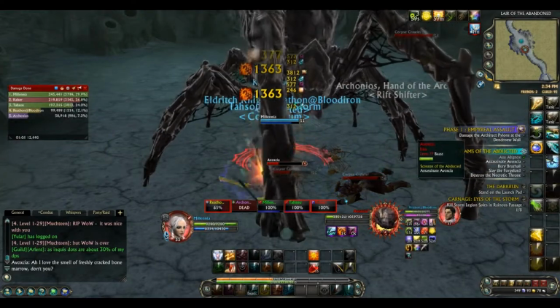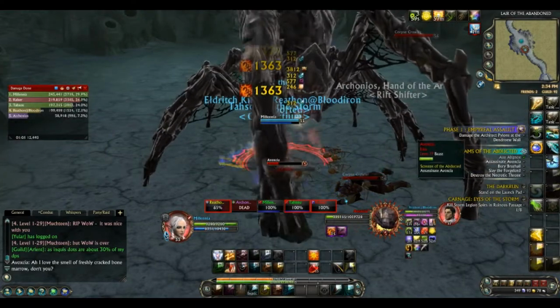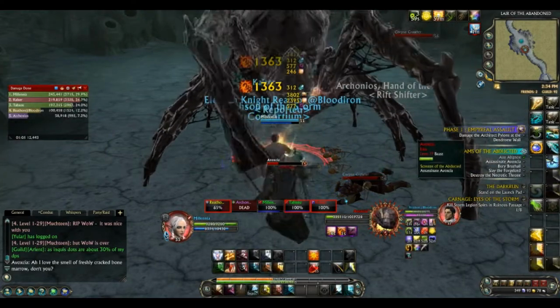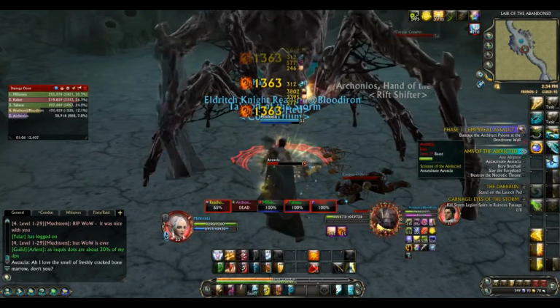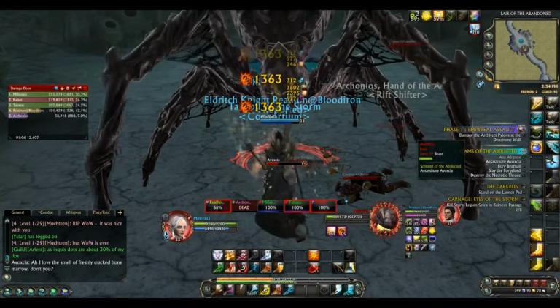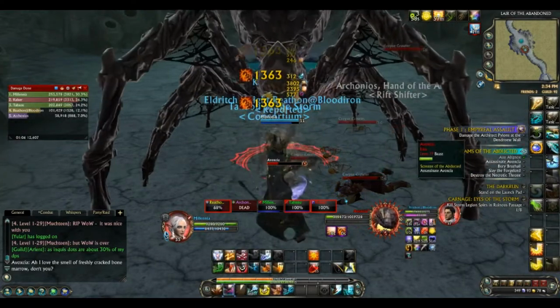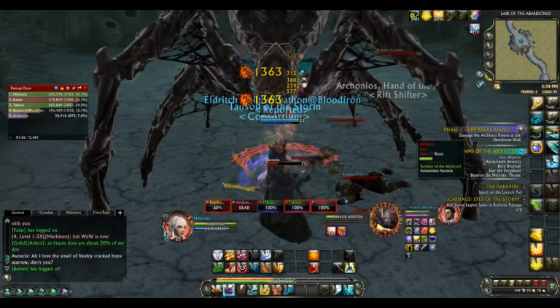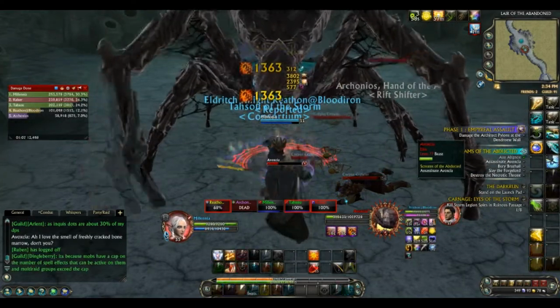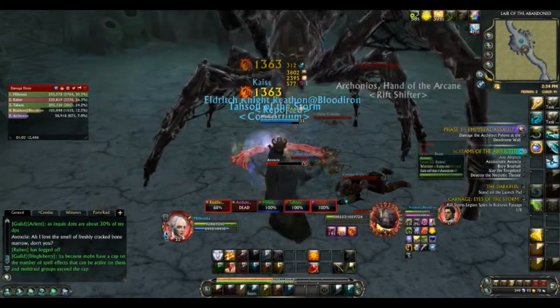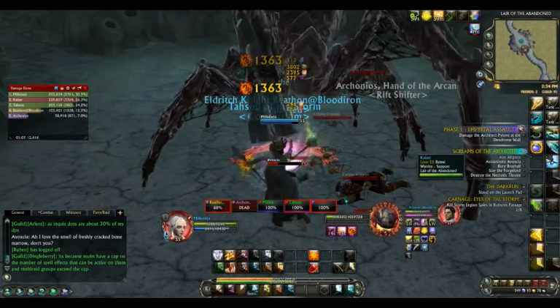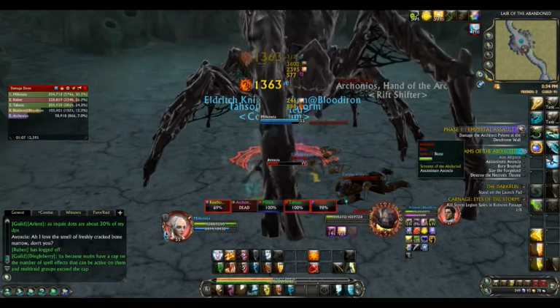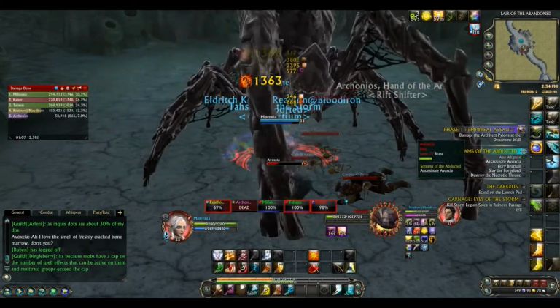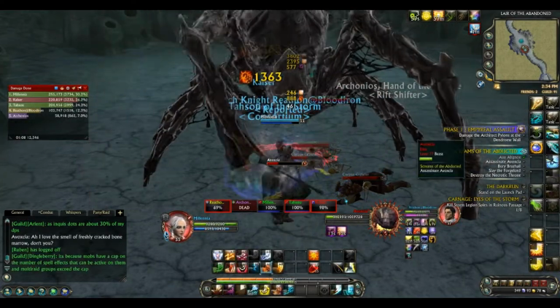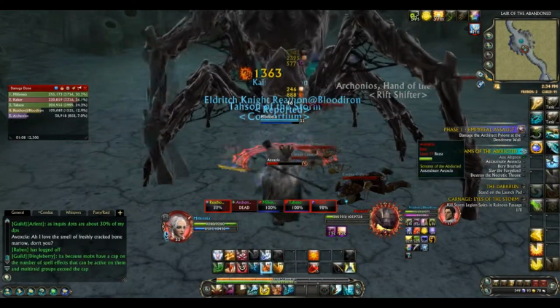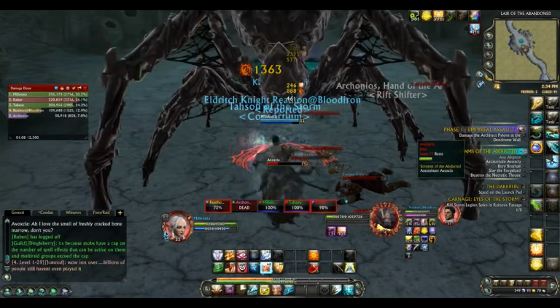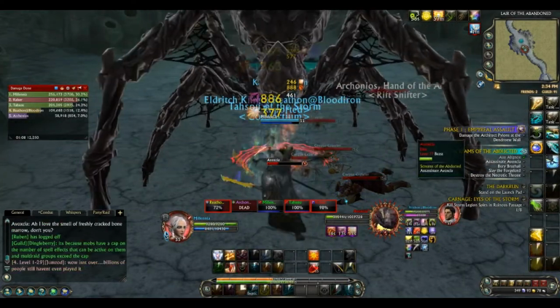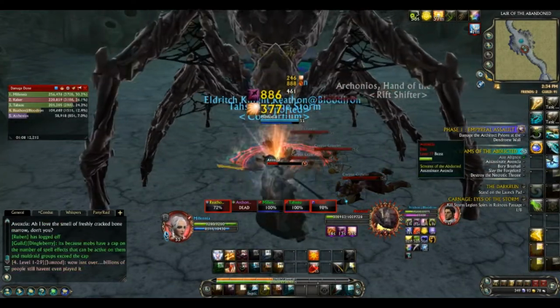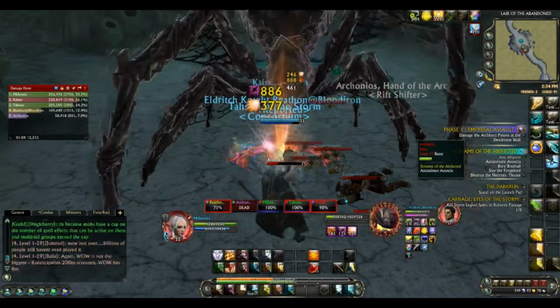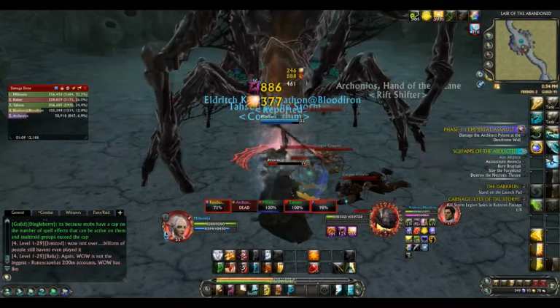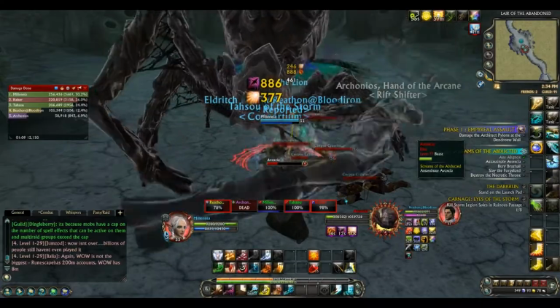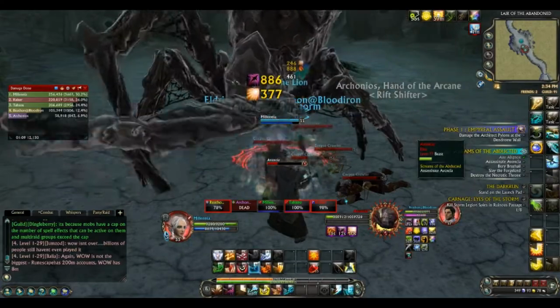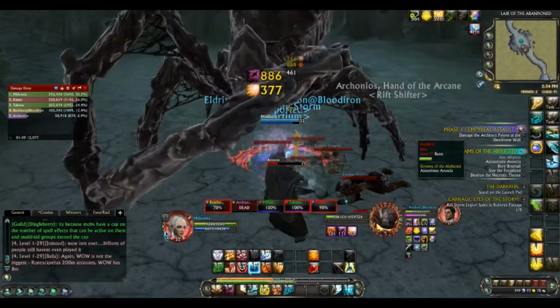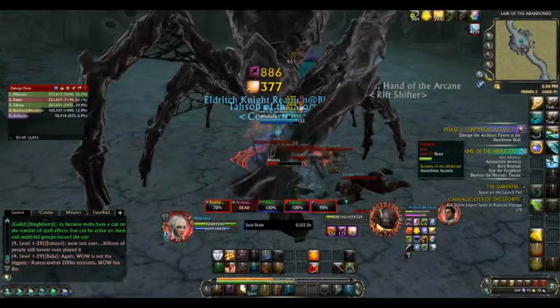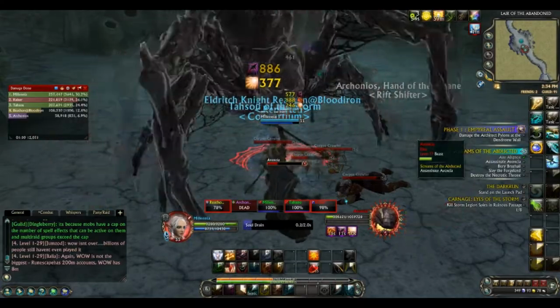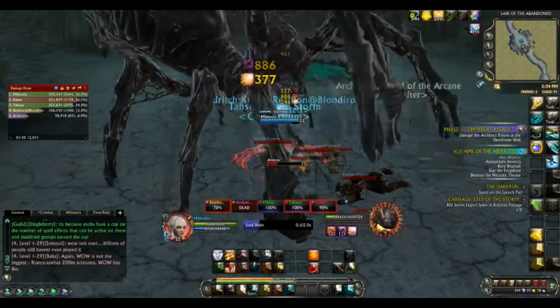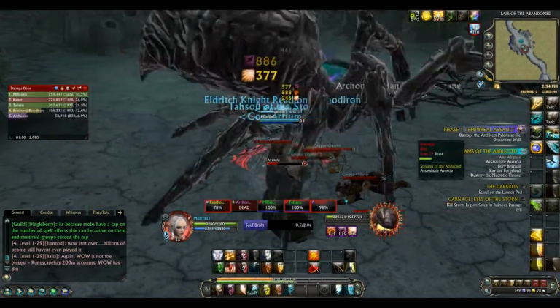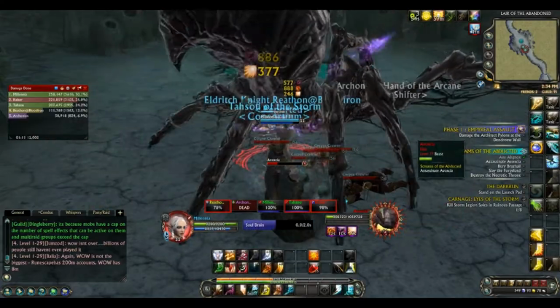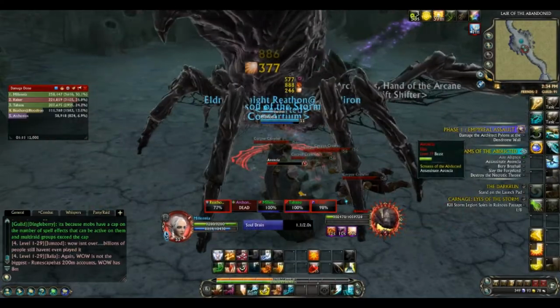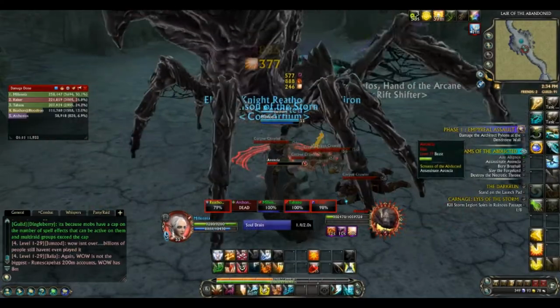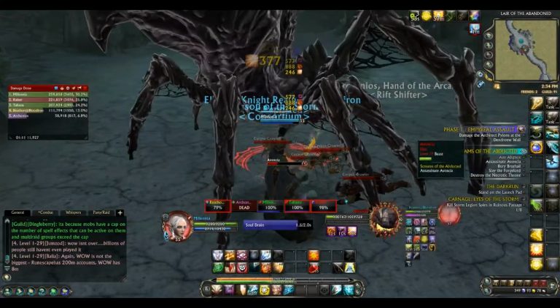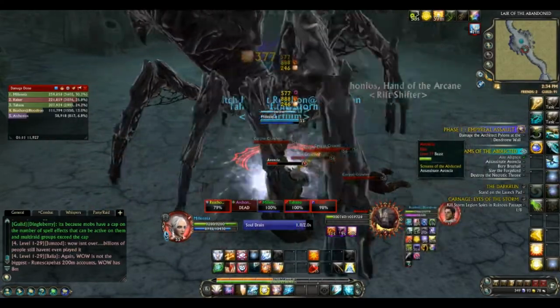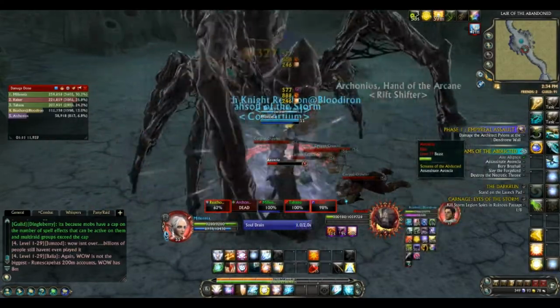Finally, the tank gets a debuff called Liquefied Flesh. This simply makes them take increased damage from Avoxia, so it's nothing major.